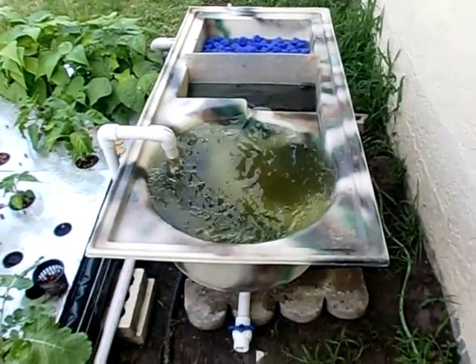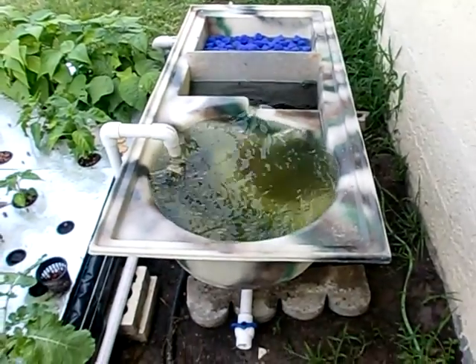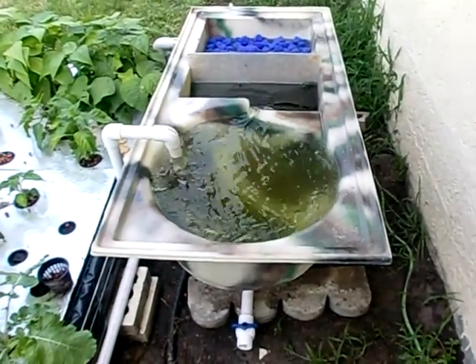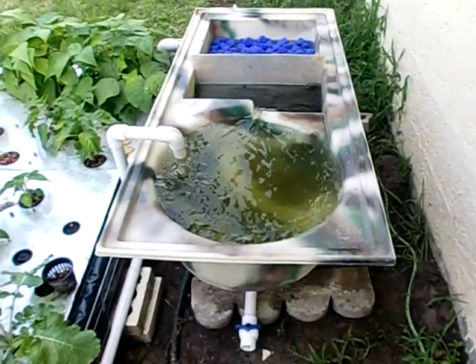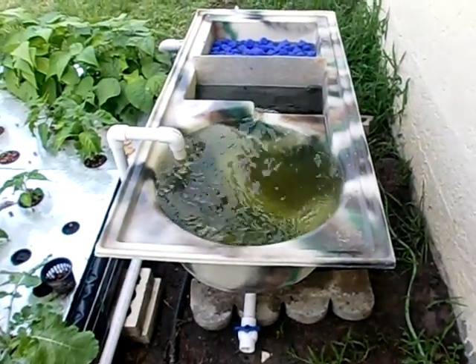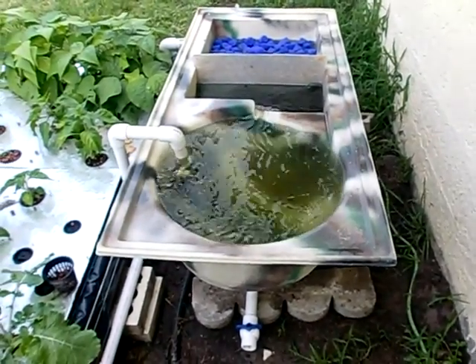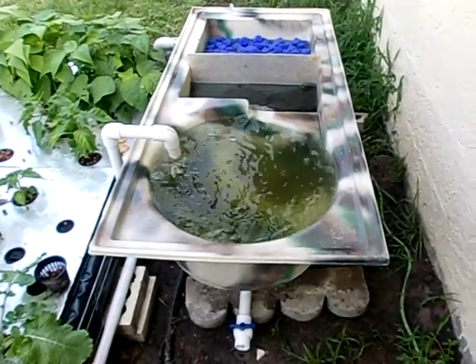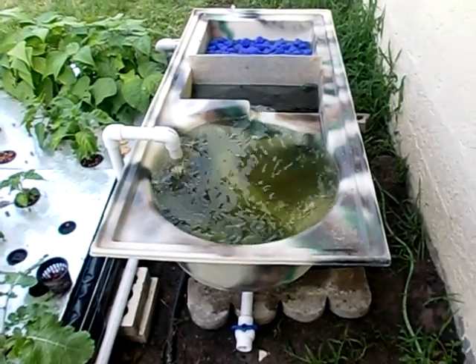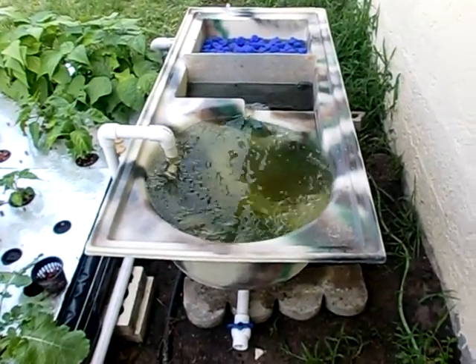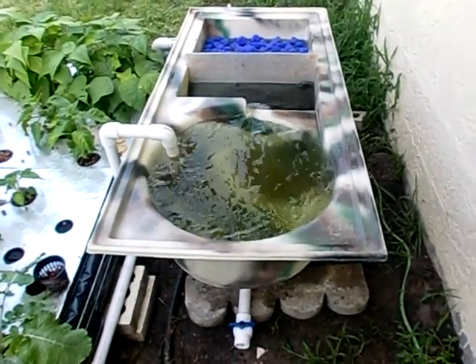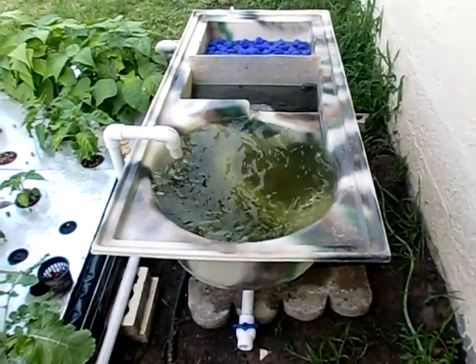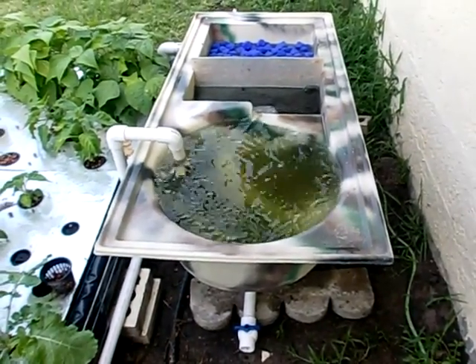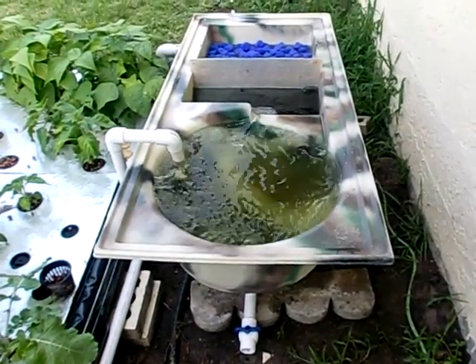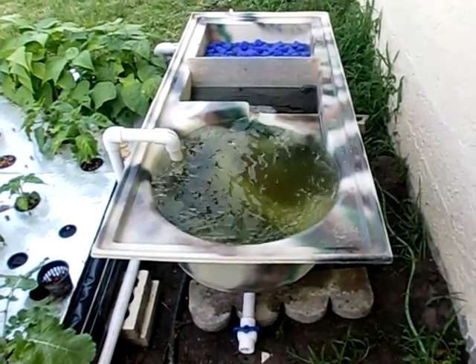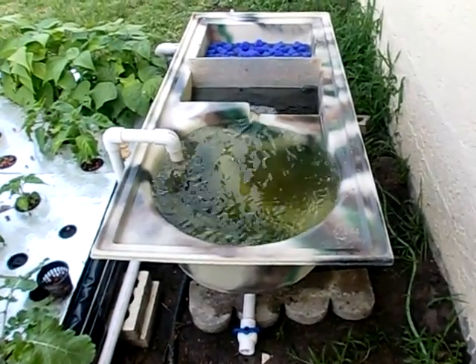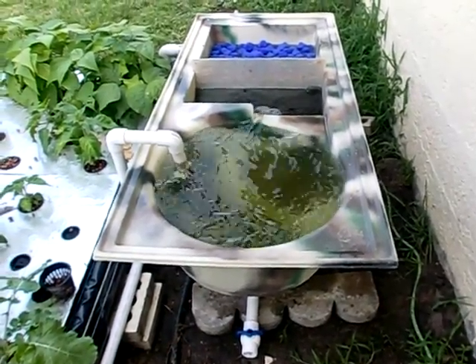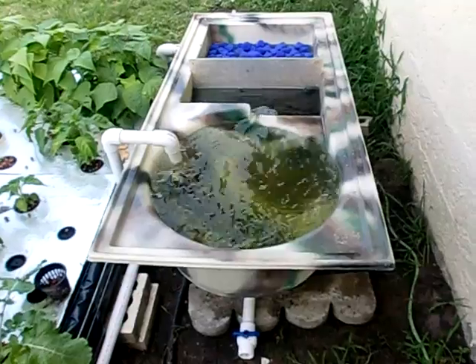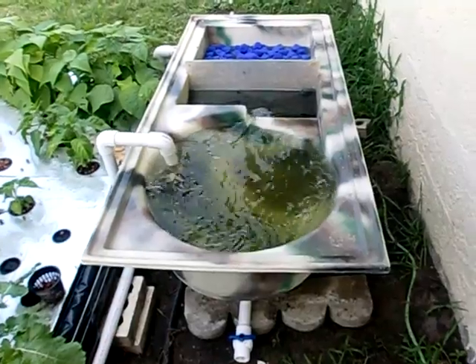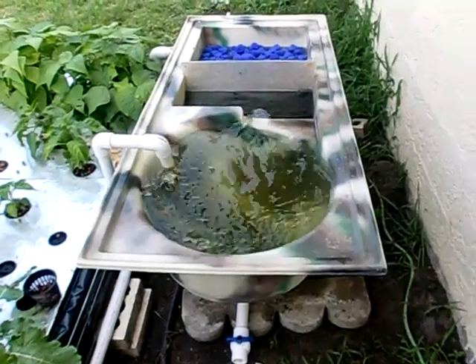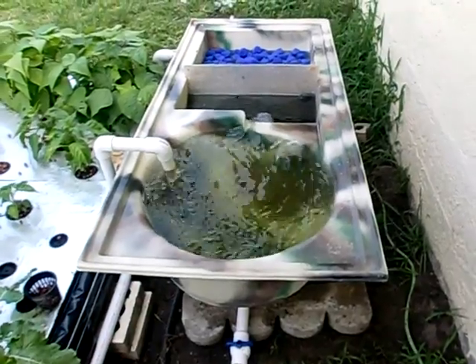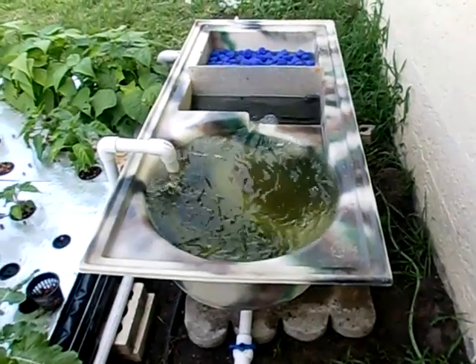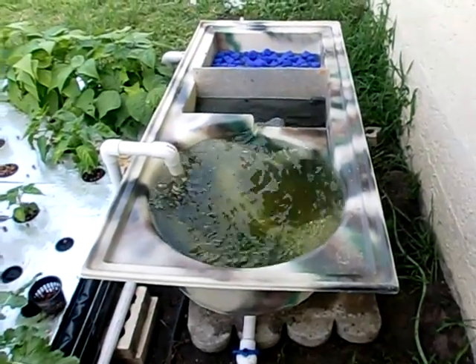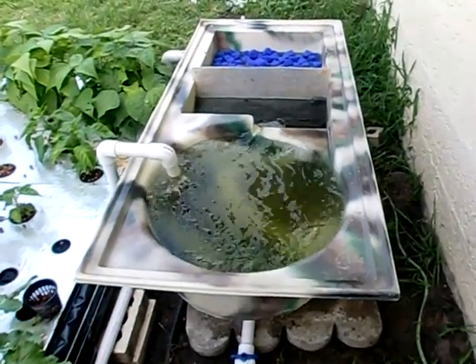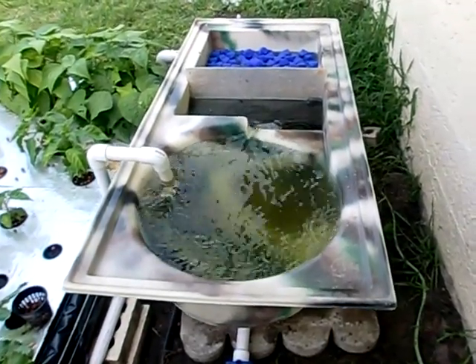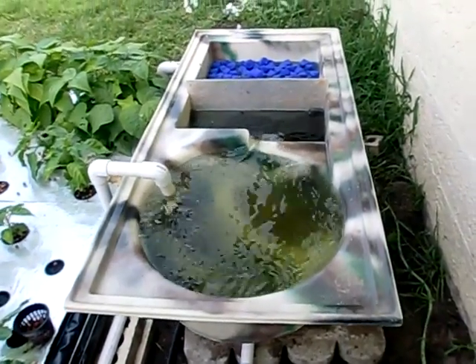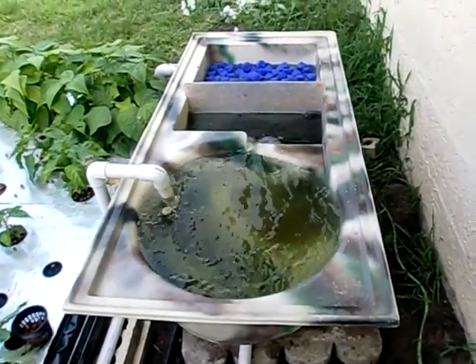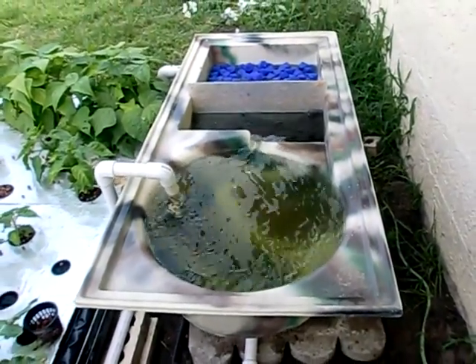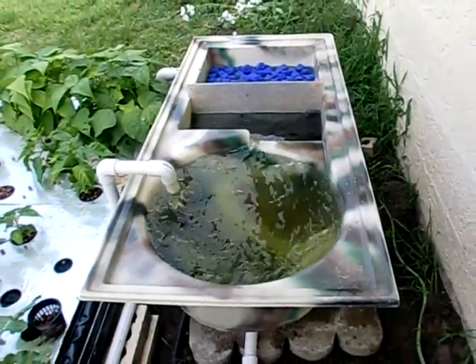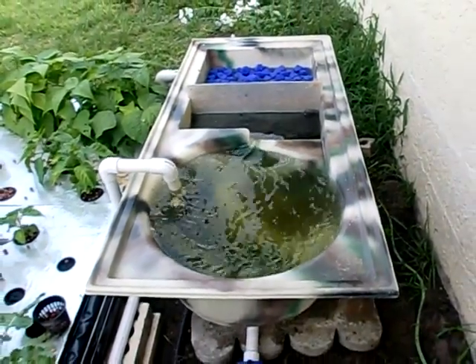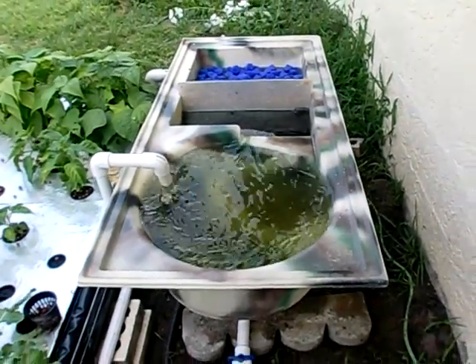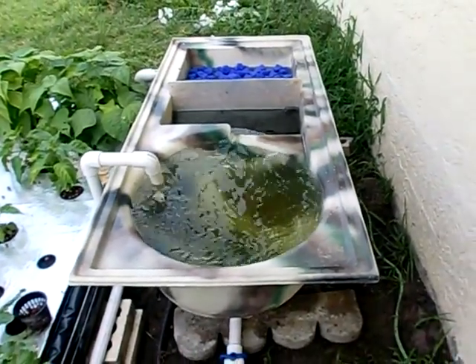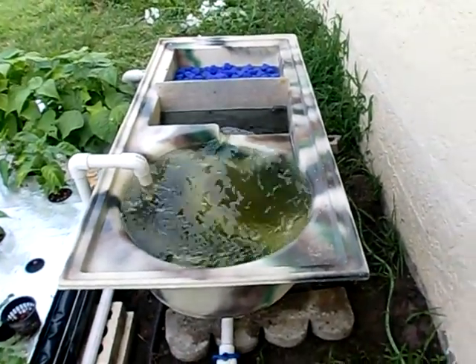This is the basic filter module that we manufacture here in Florida. These units are made out of fiberglass. It's for compartment filtration.